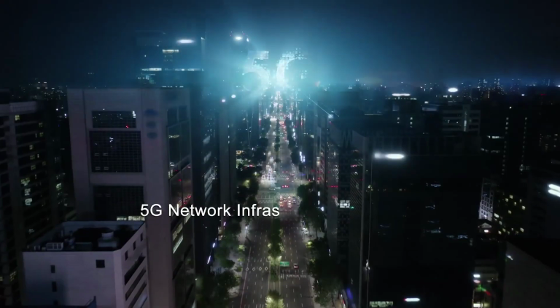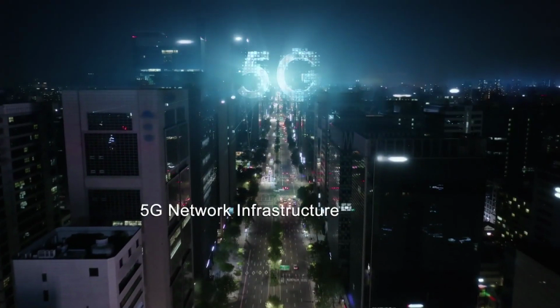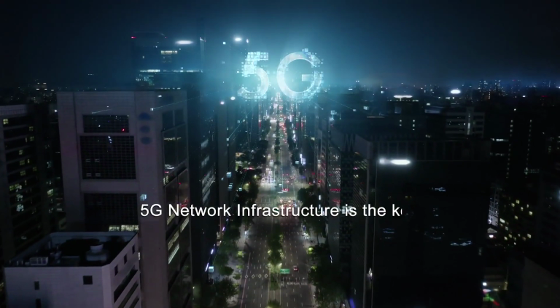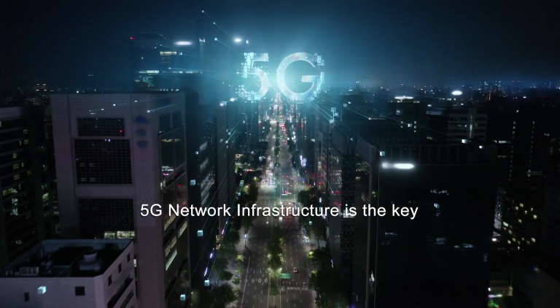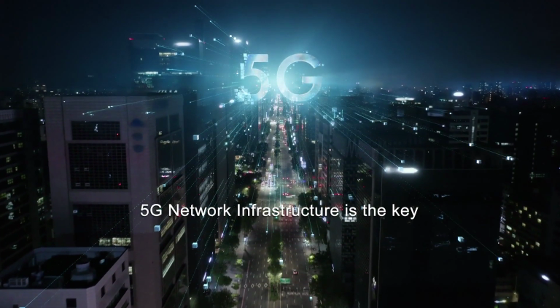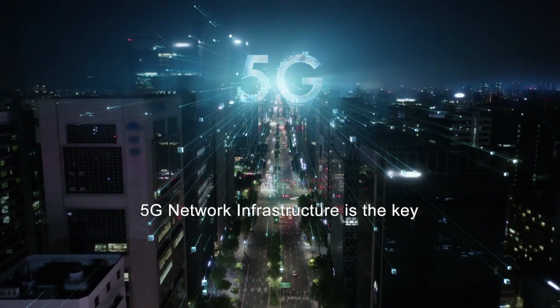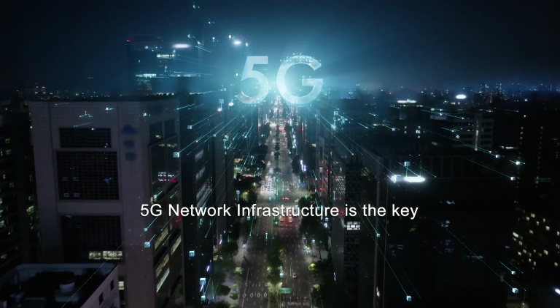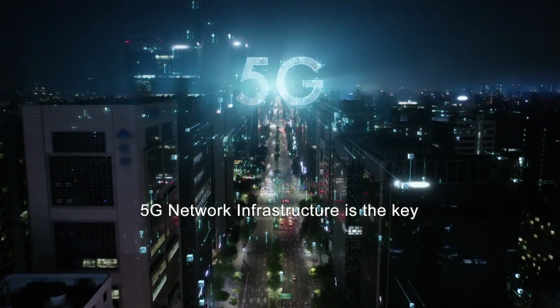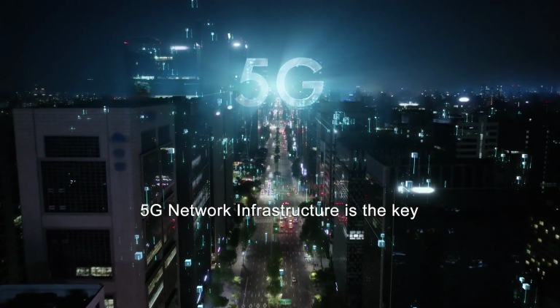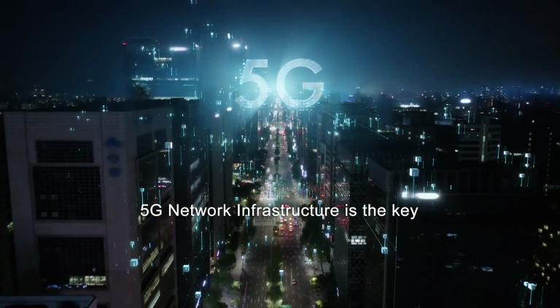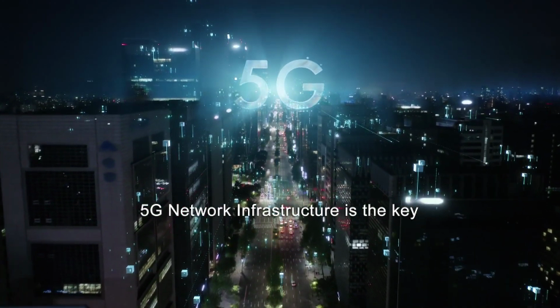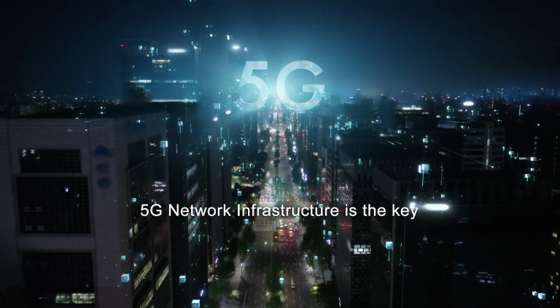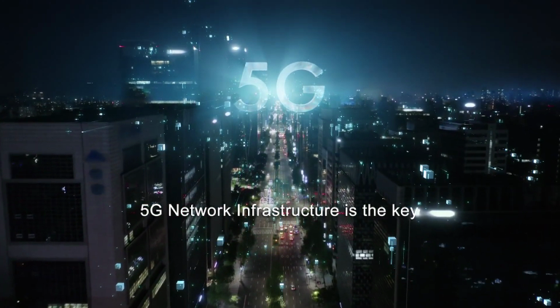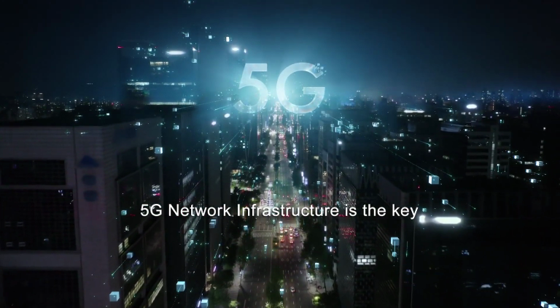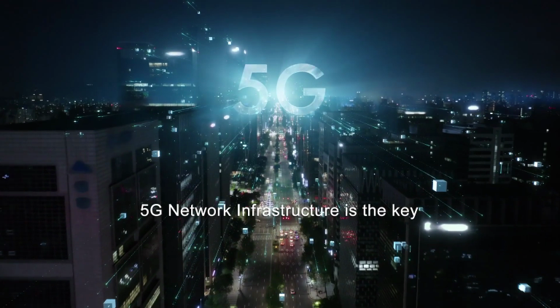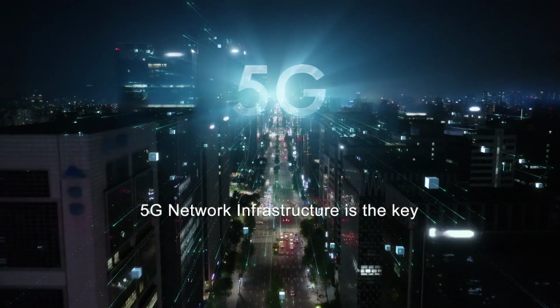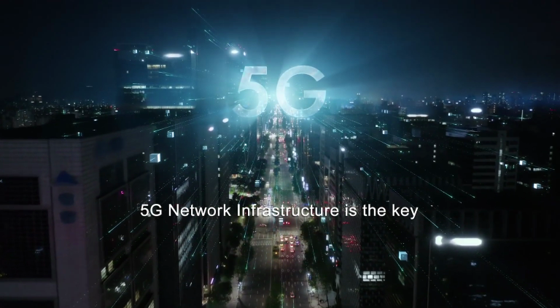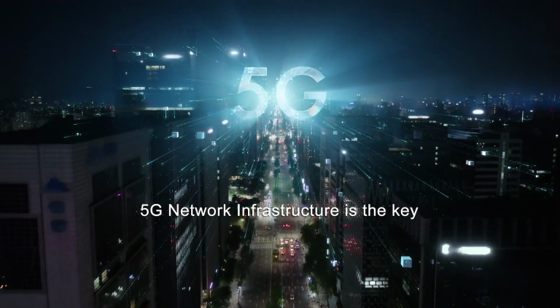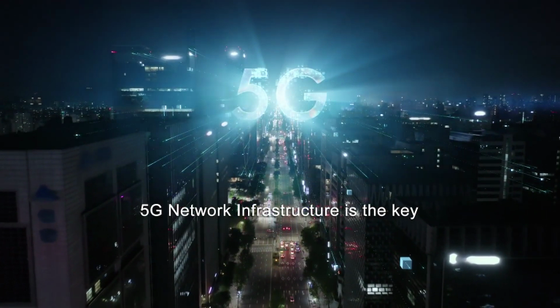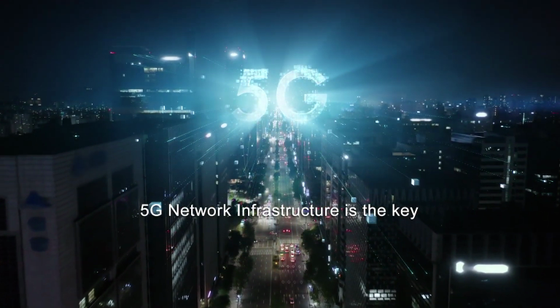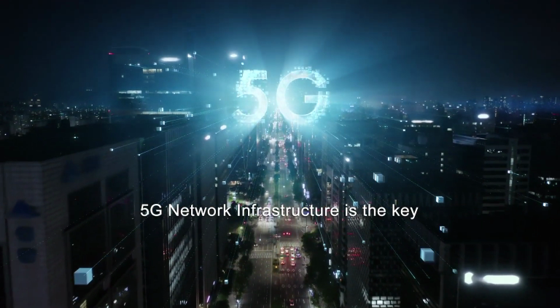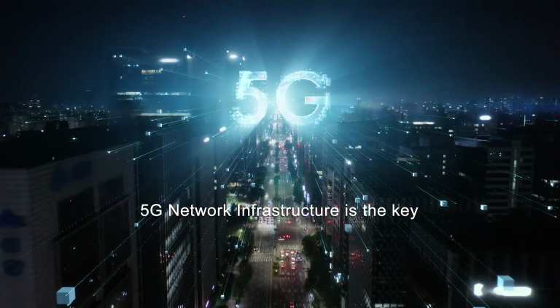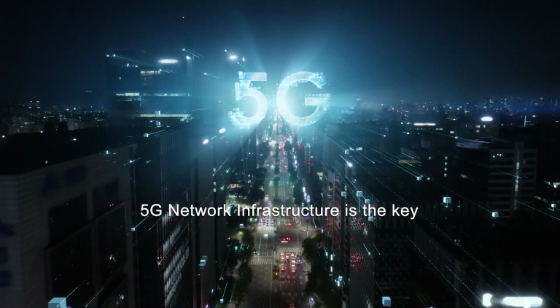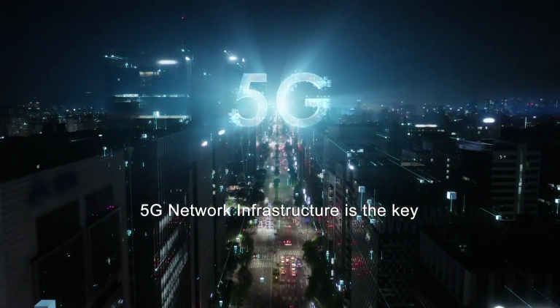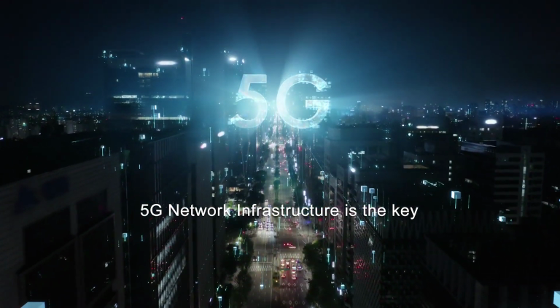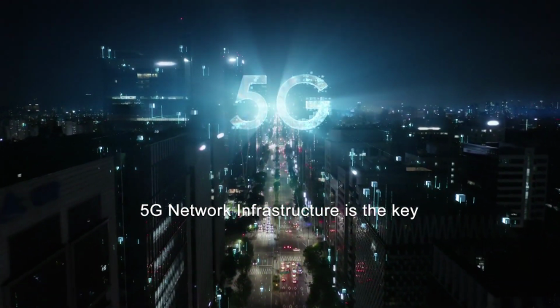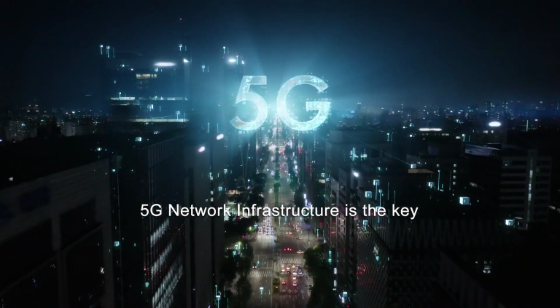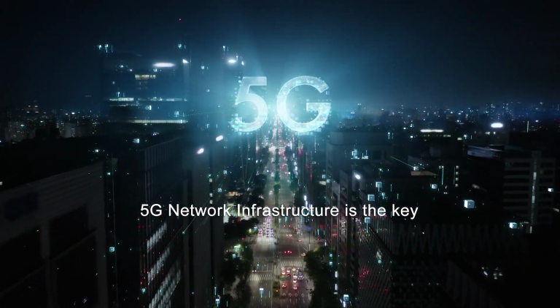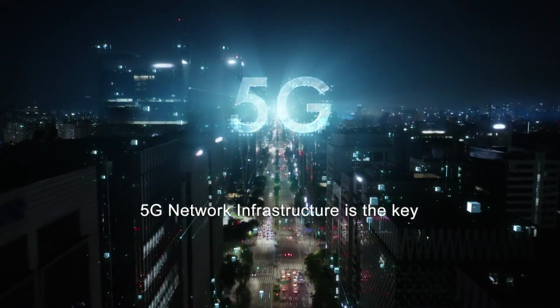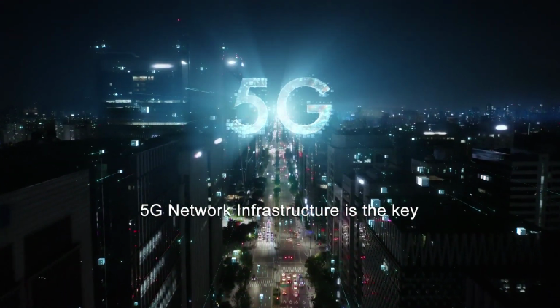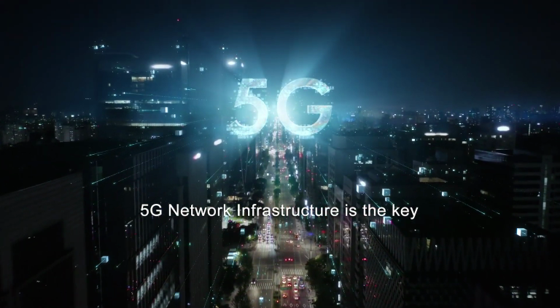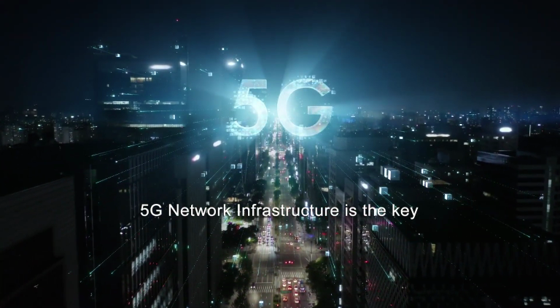5G network infrastructure is the key to digital transformation. MITAC is leading the way with the virtualized network infrastructure of the future.